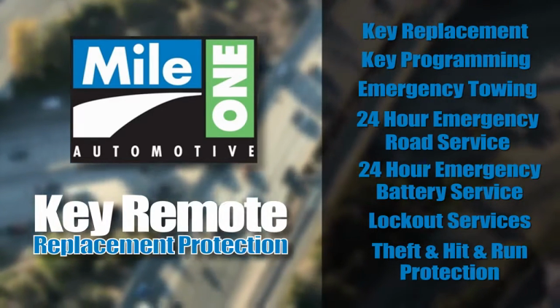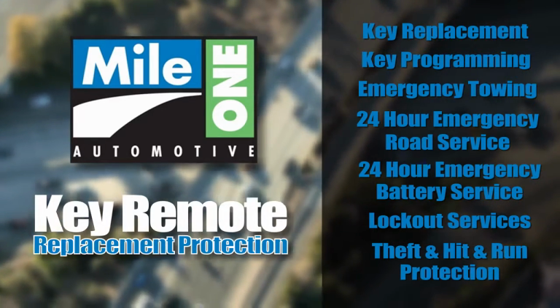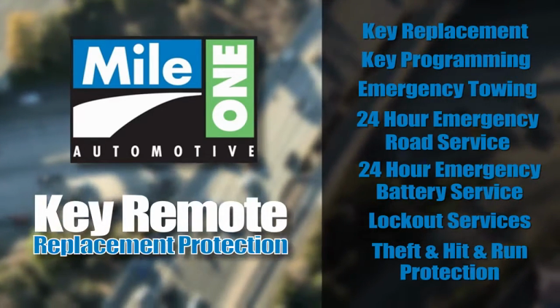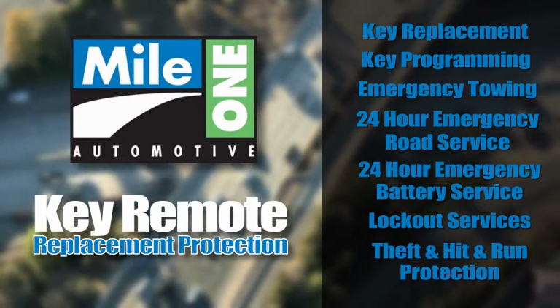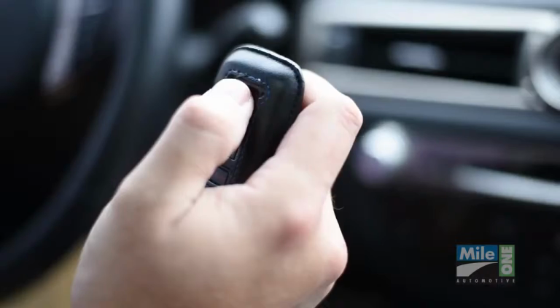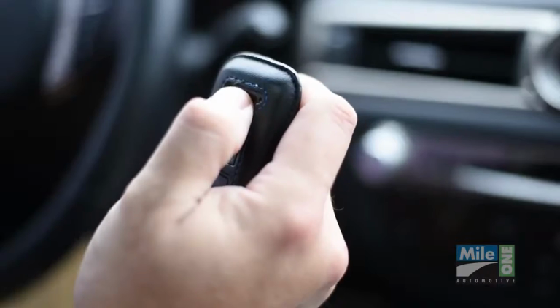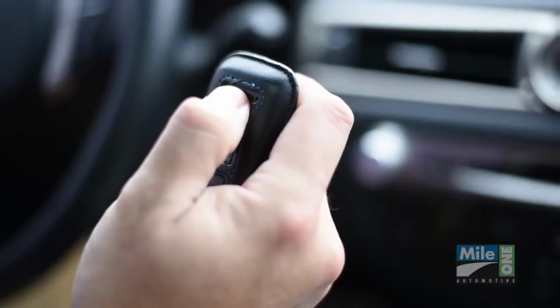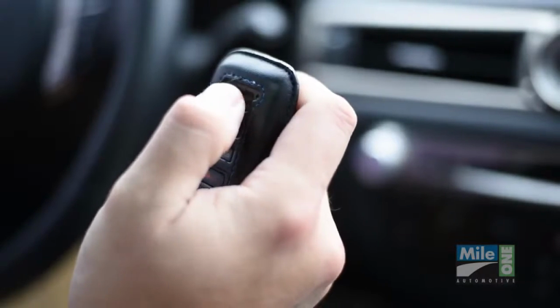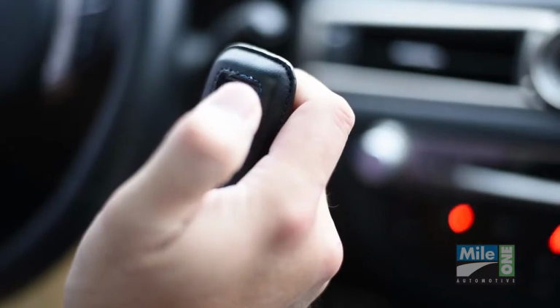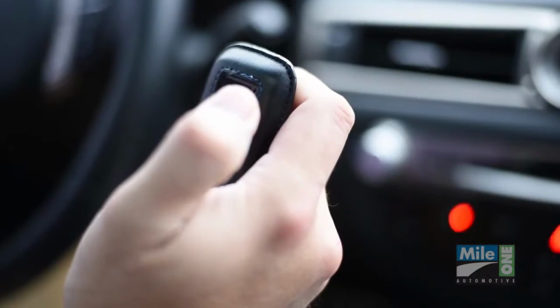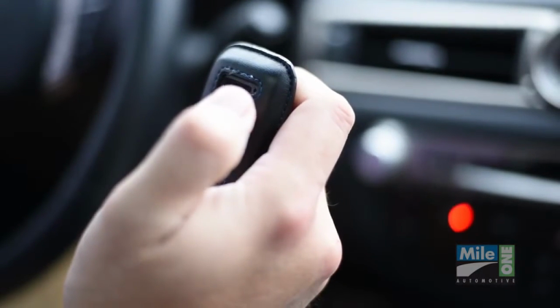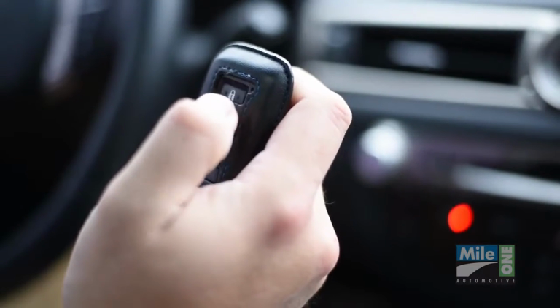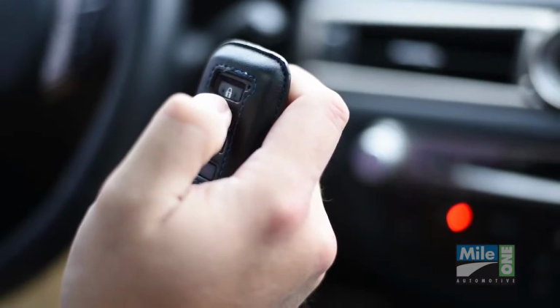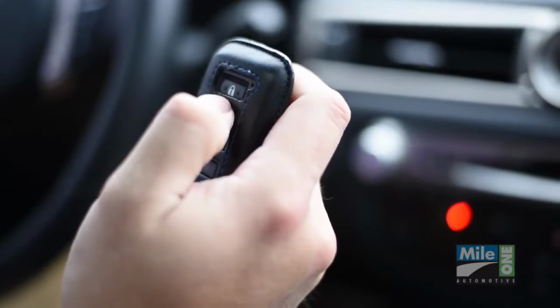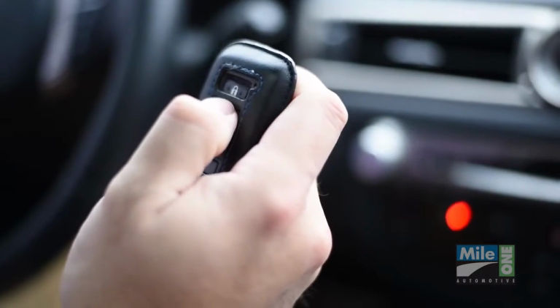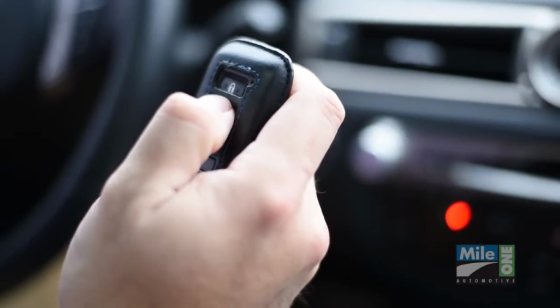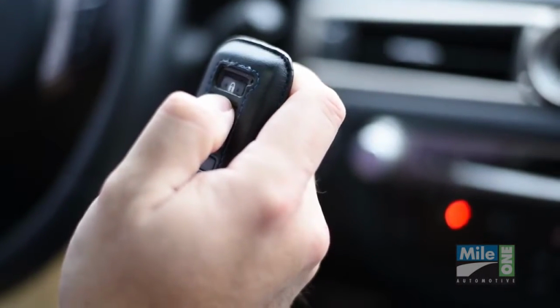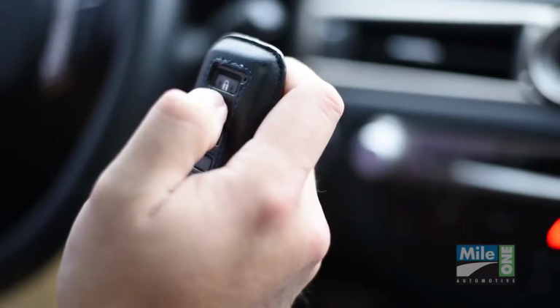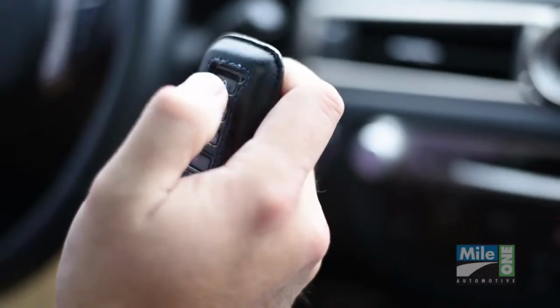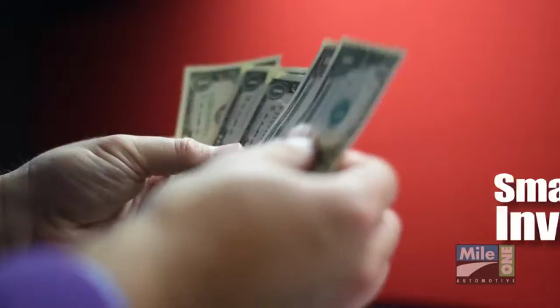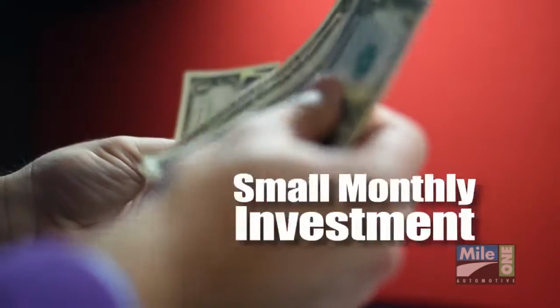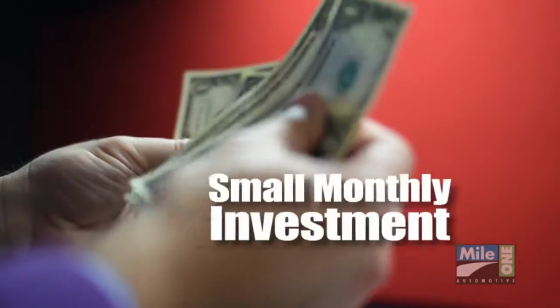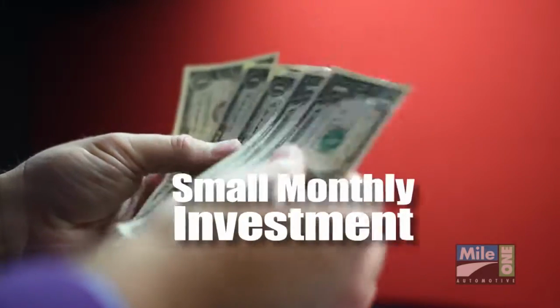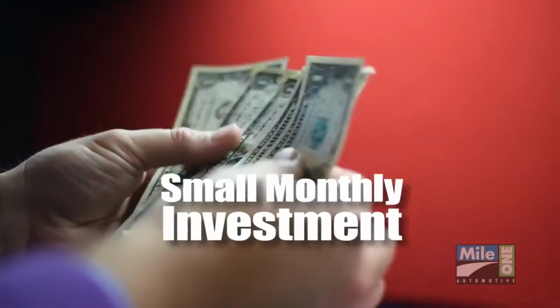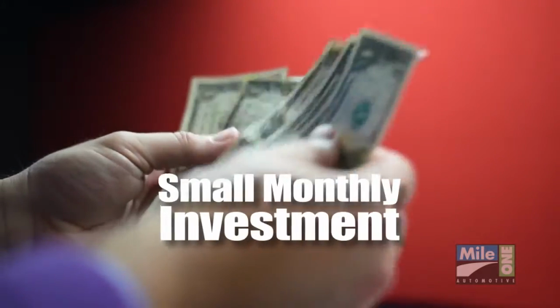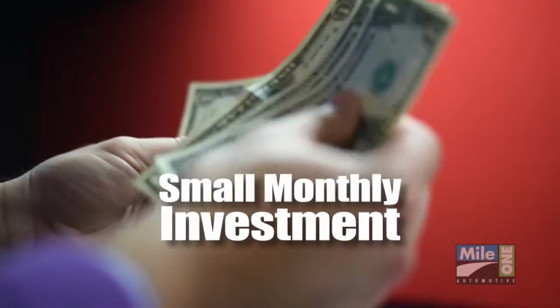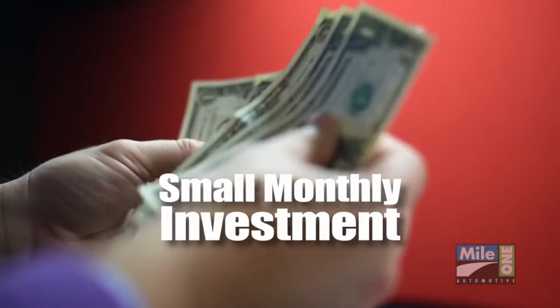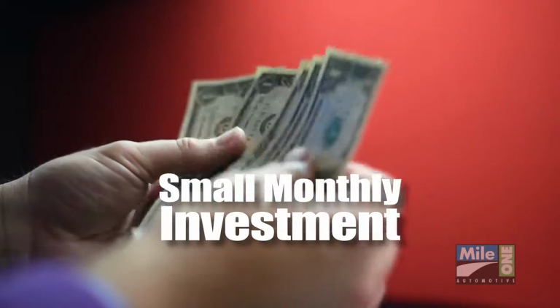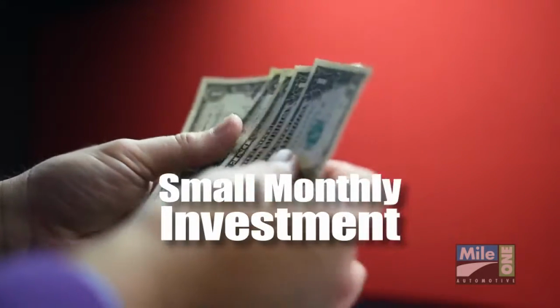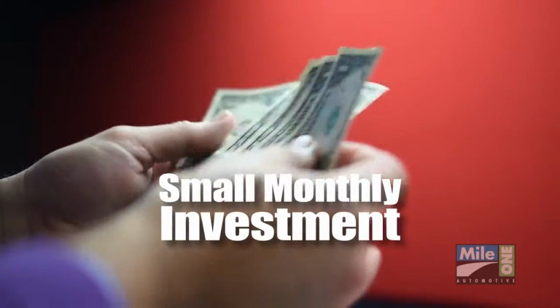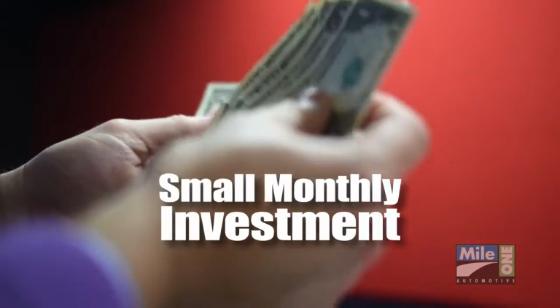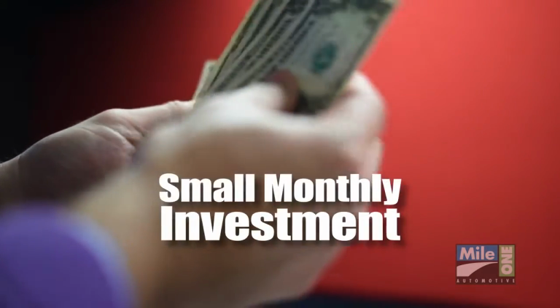All of these benefits for less than the cost of replacing just one of your key remotes, impacting most monthly payments by just a few dollars.